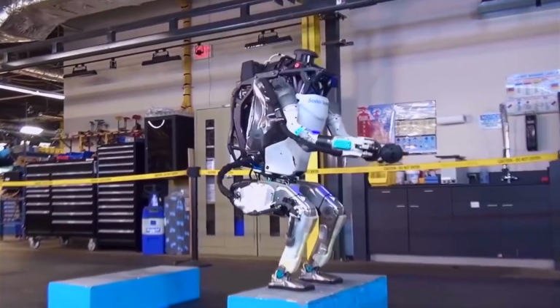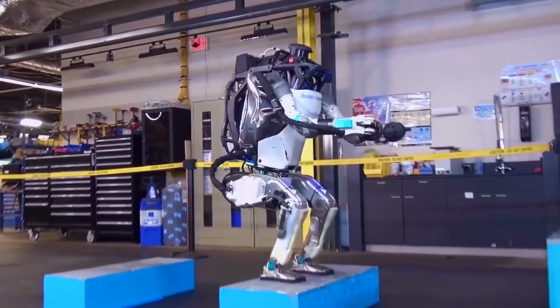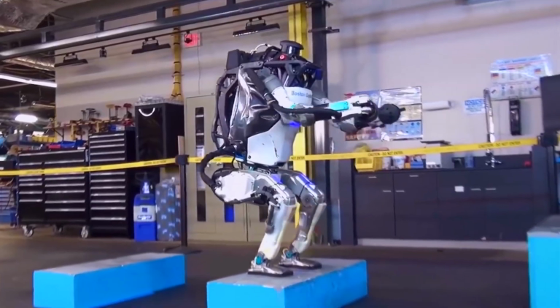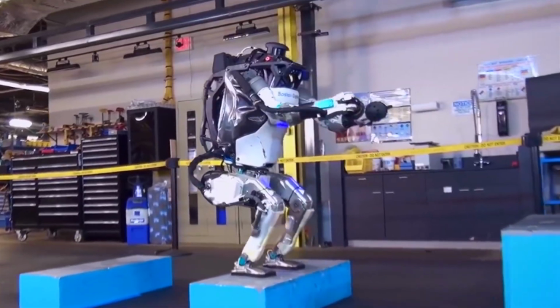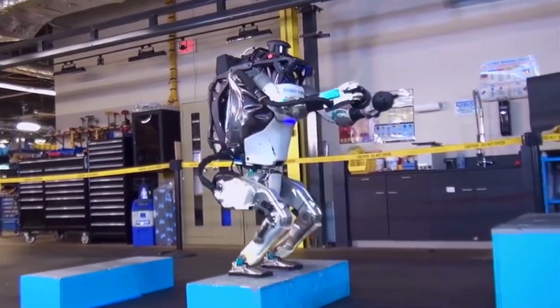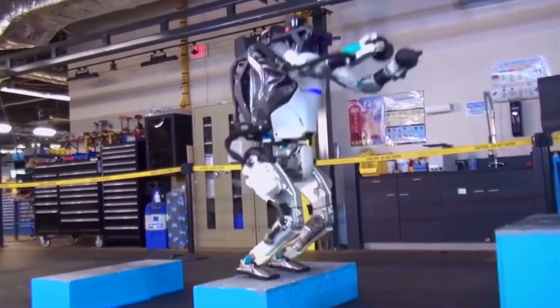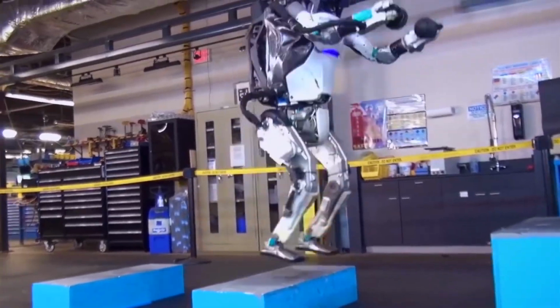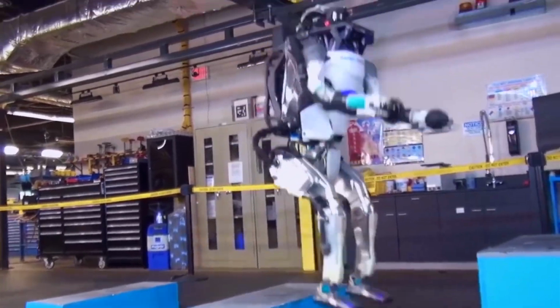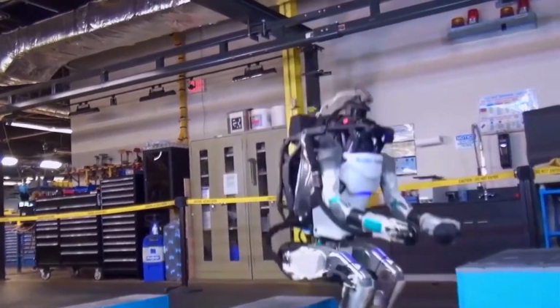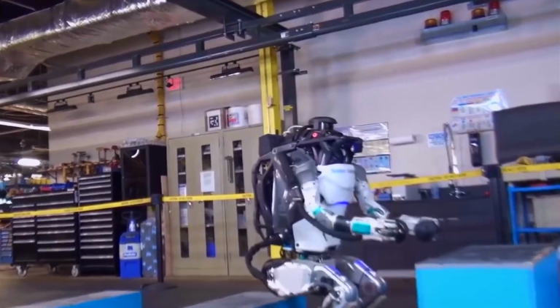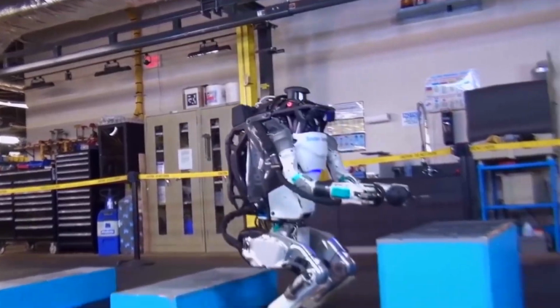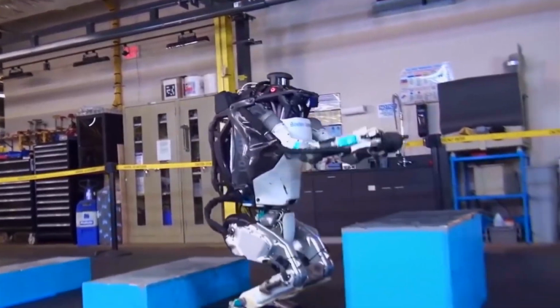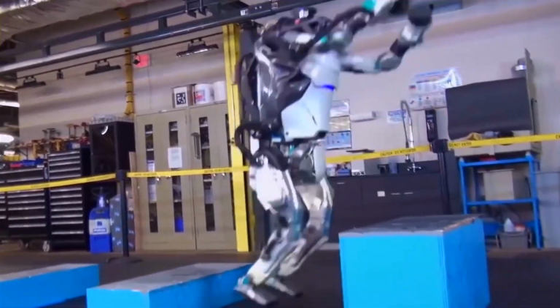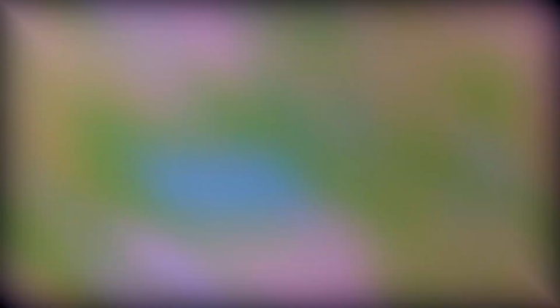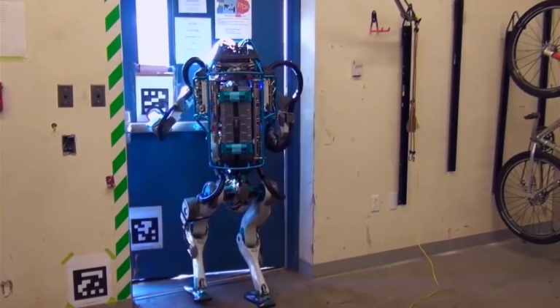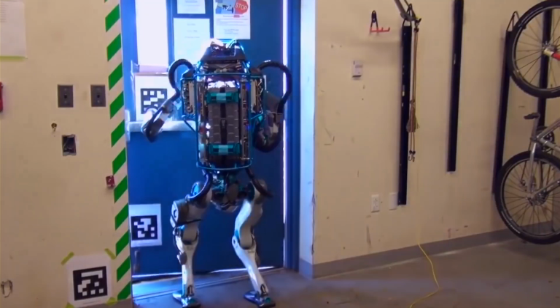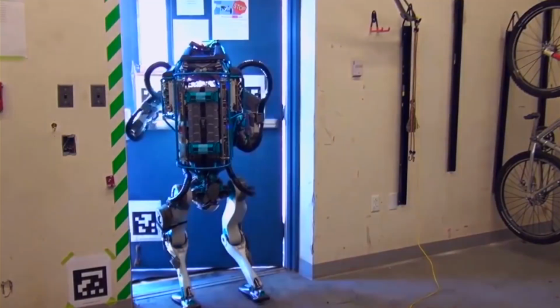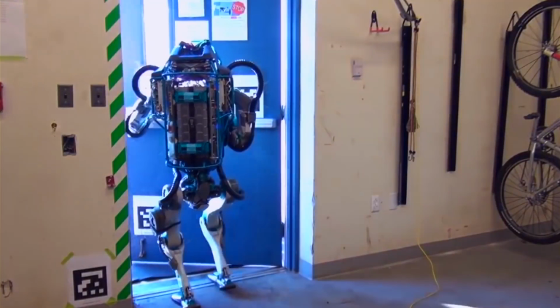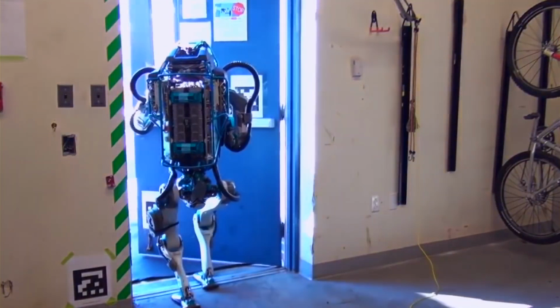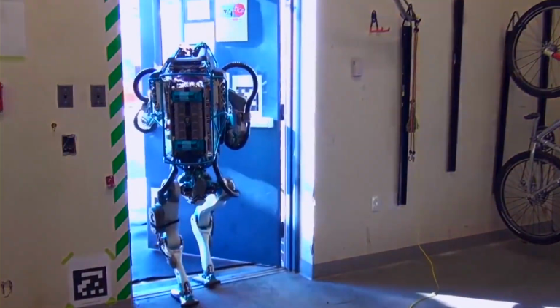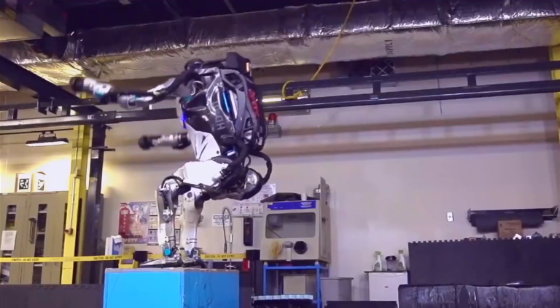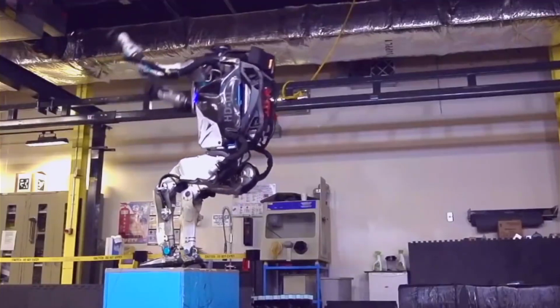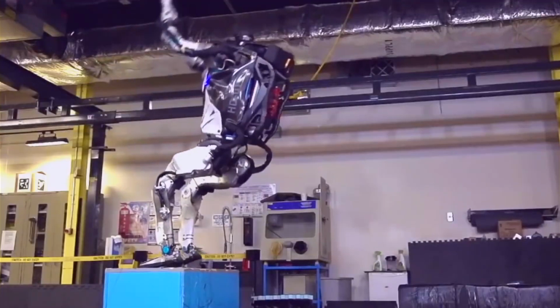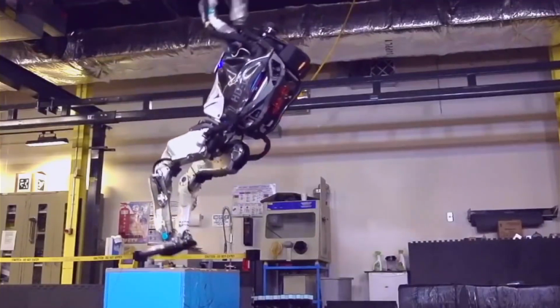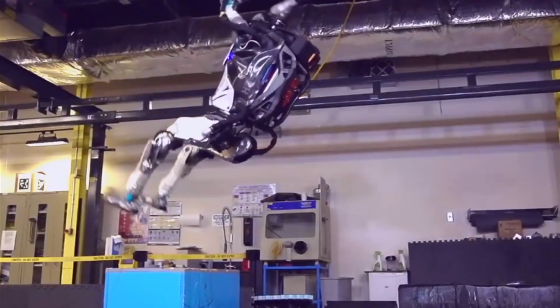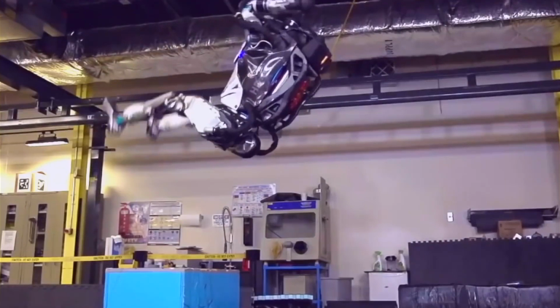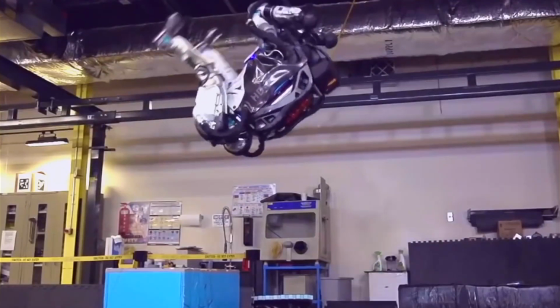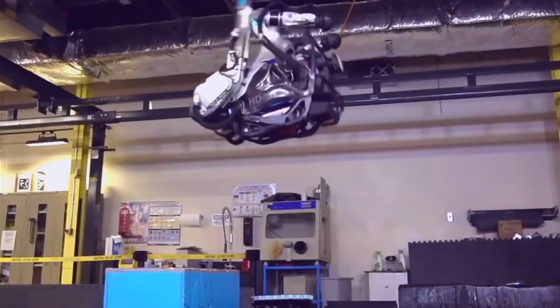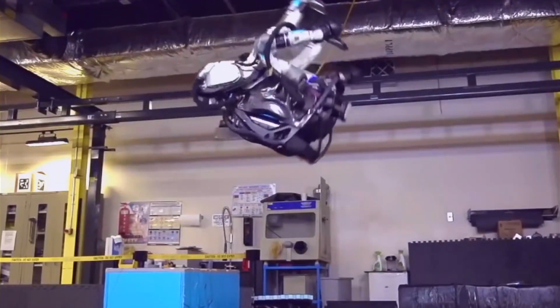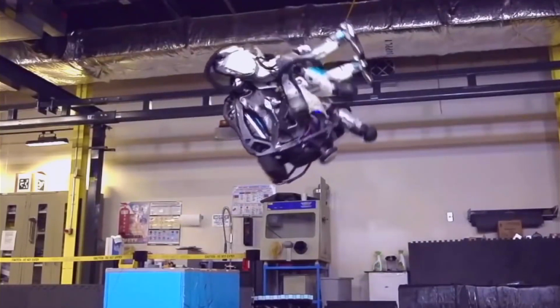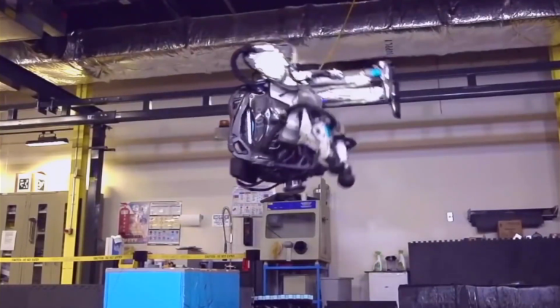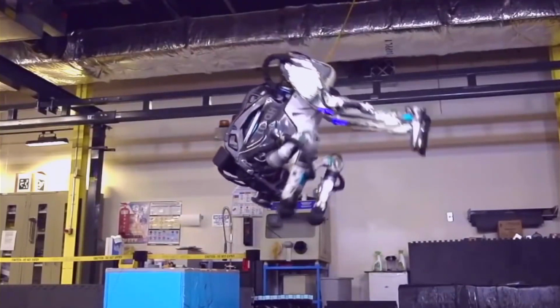The robot is capable of running, jumping, and even performing backflips, showcasing its impressive agility and balance.